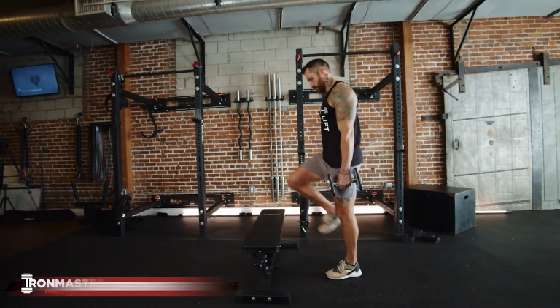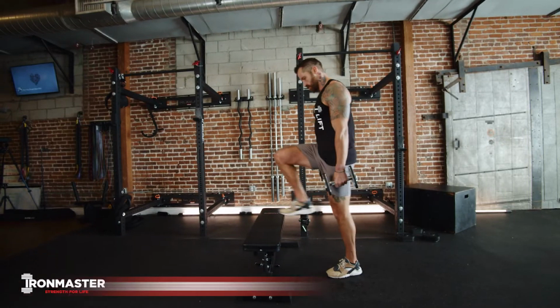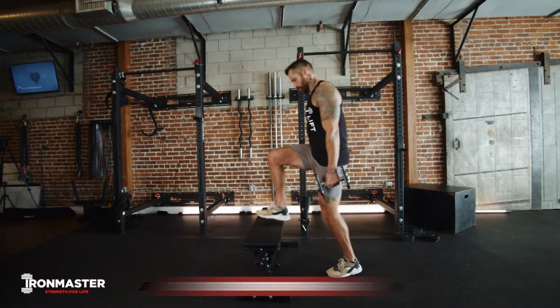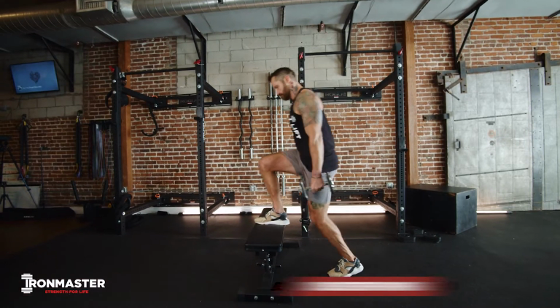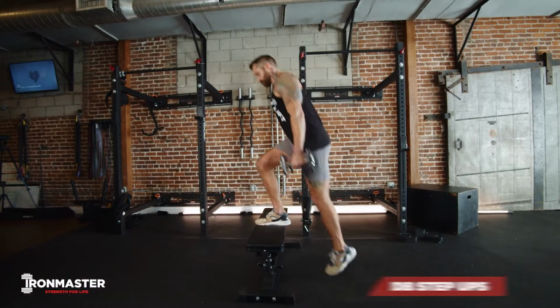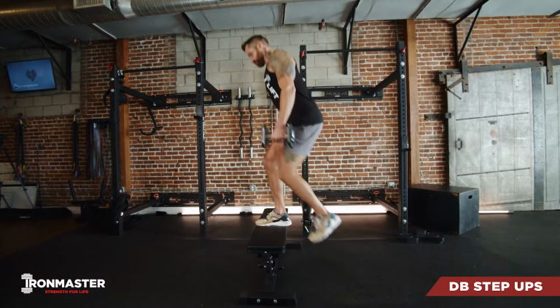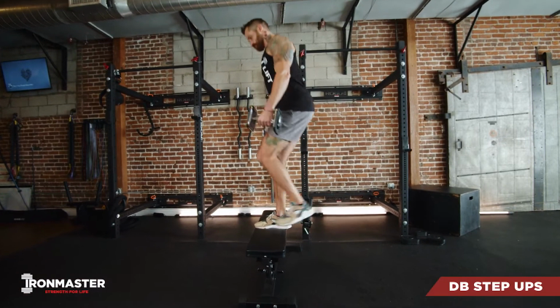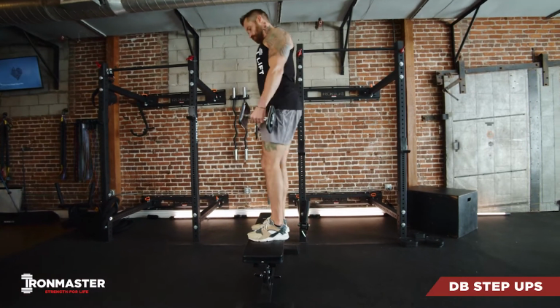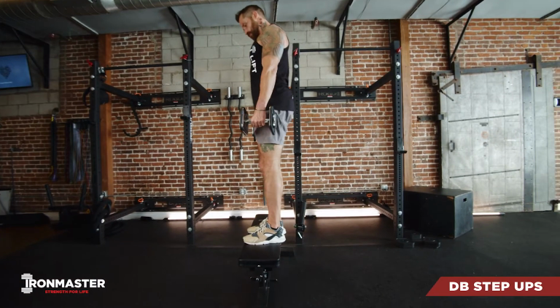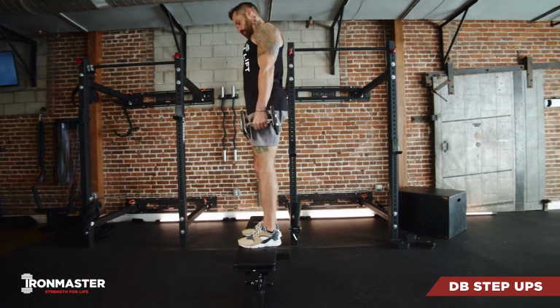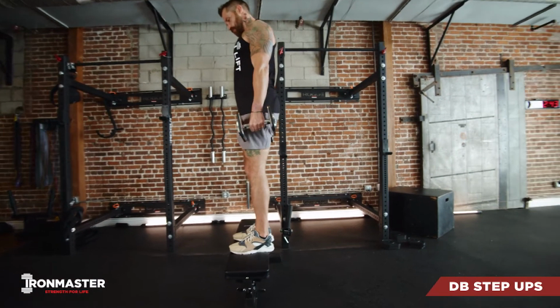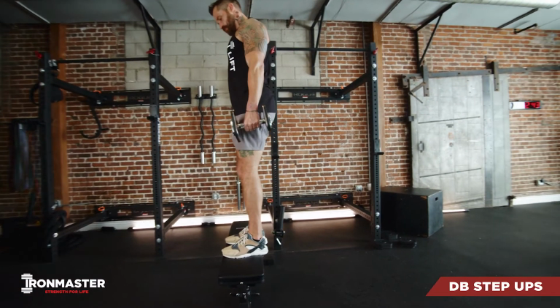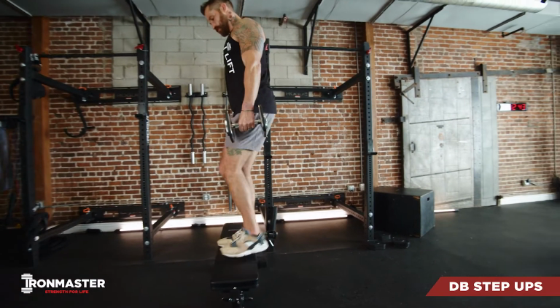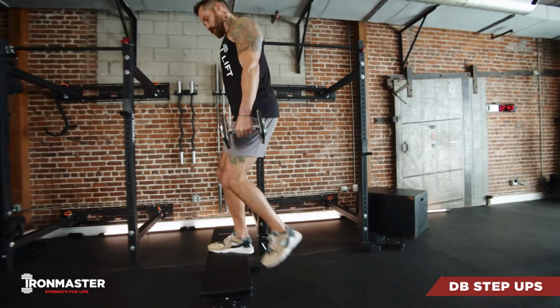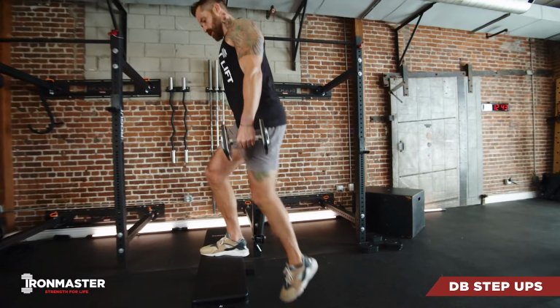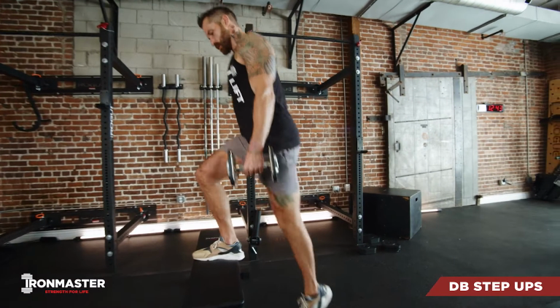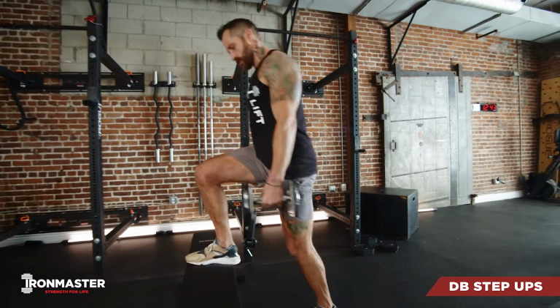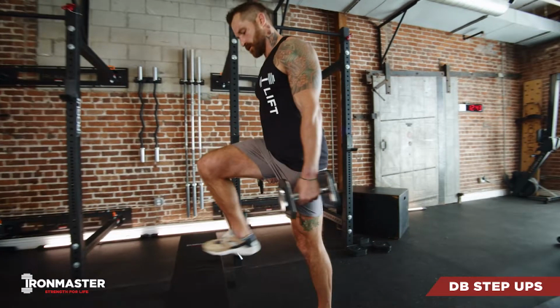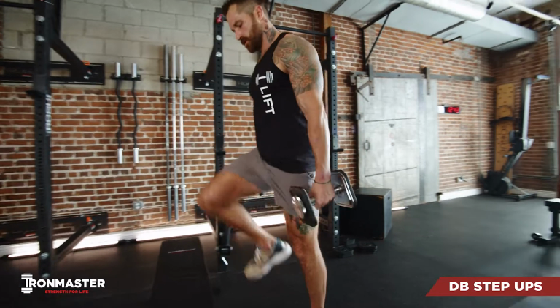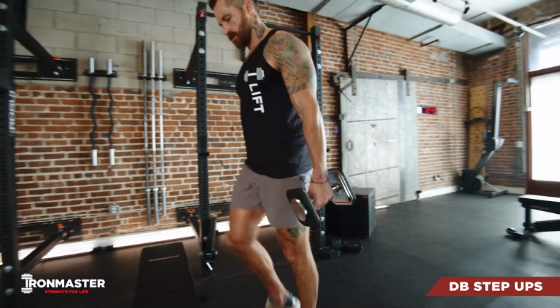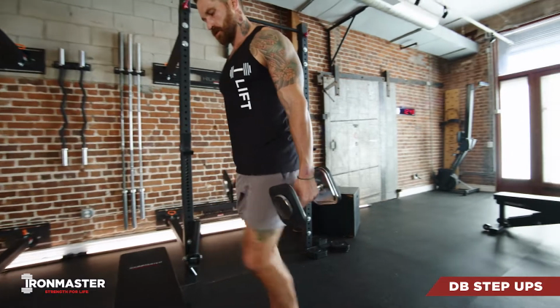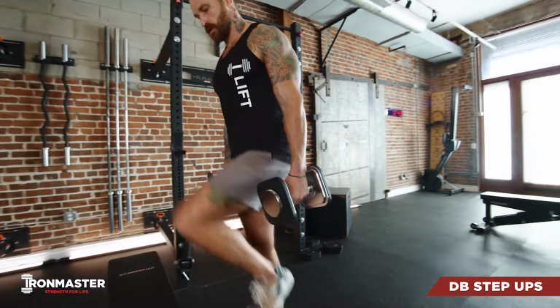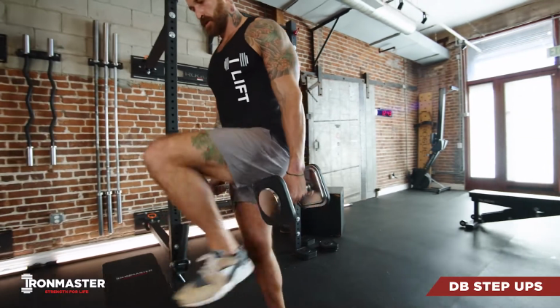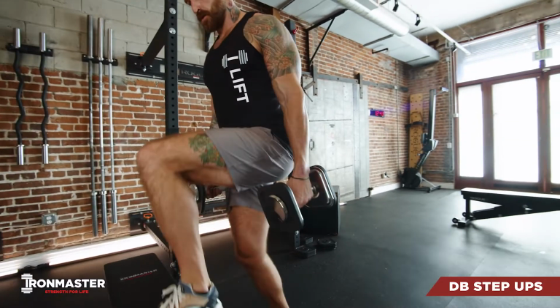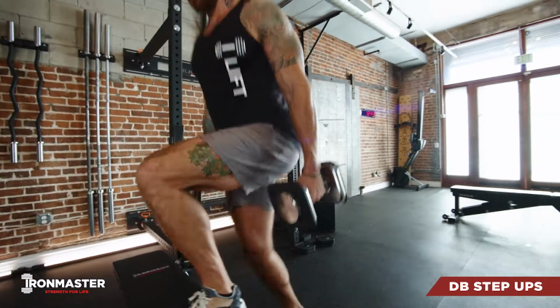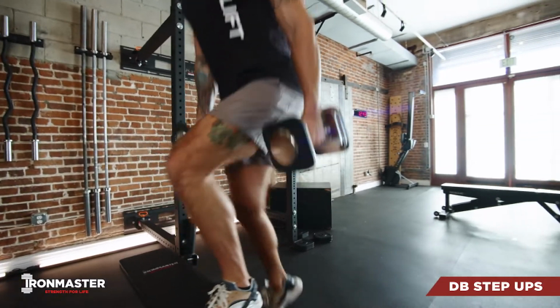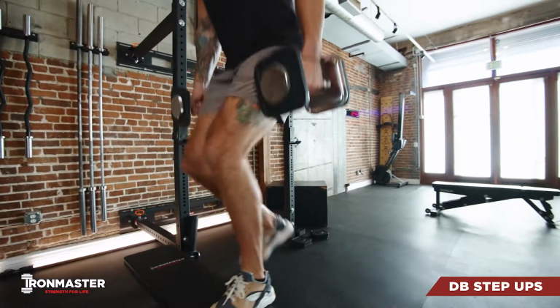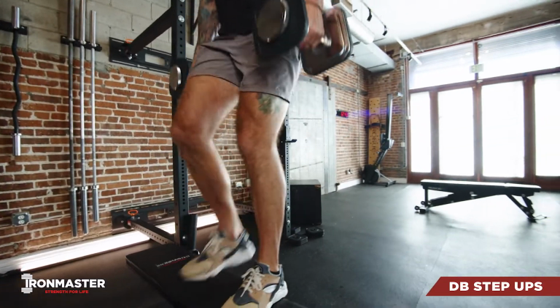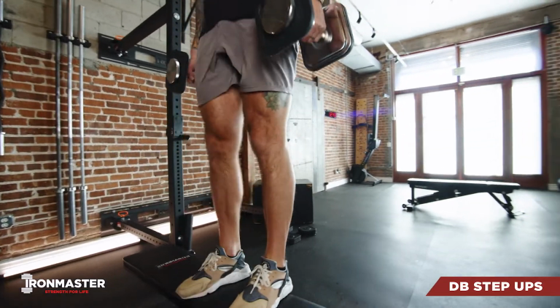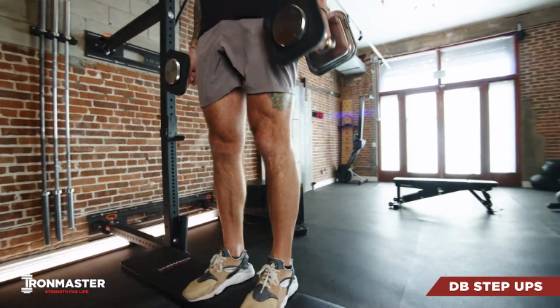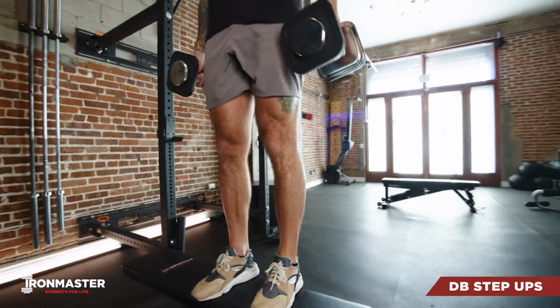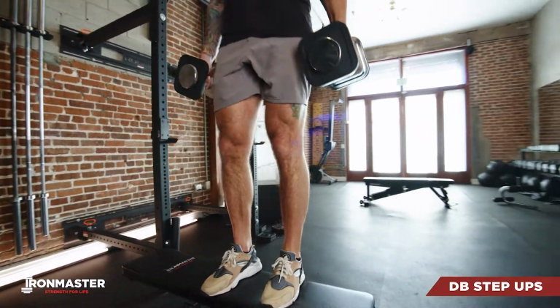Step-ups can be done either with weight or without. If you're going to use weights, just make sure that those weights are relaxed down at your sides.